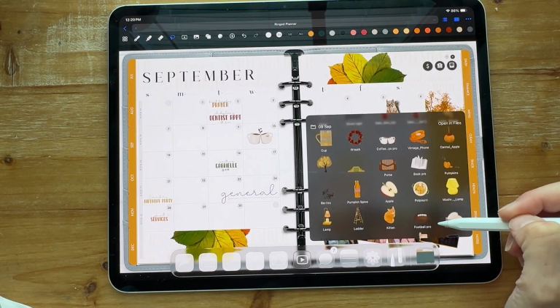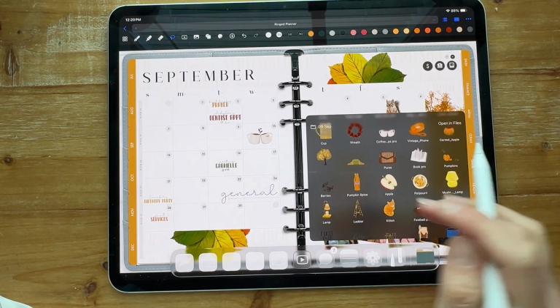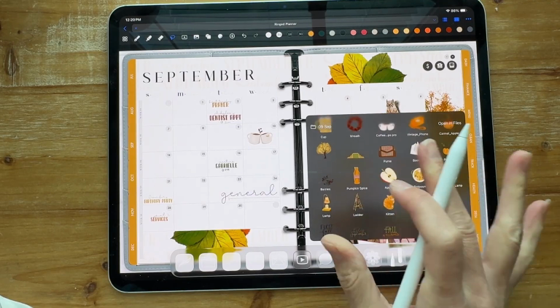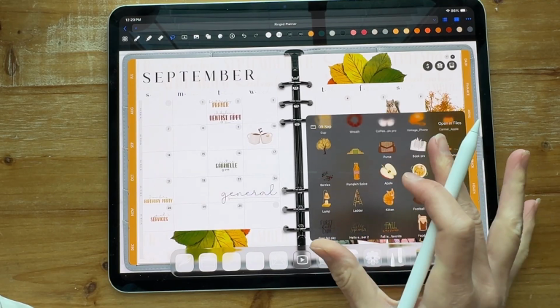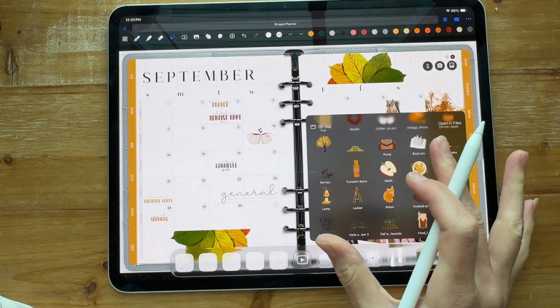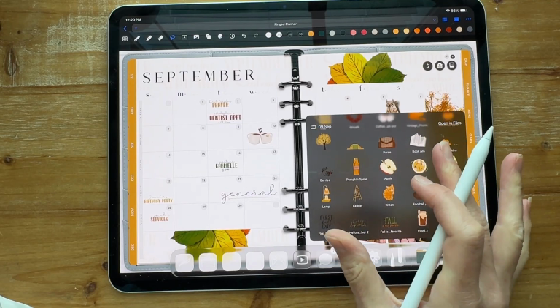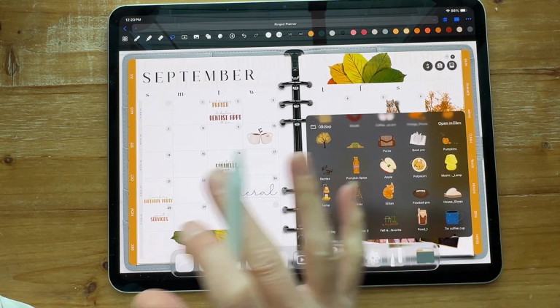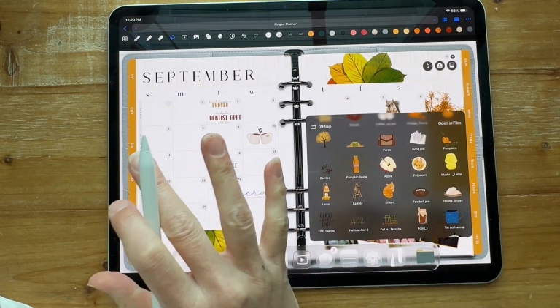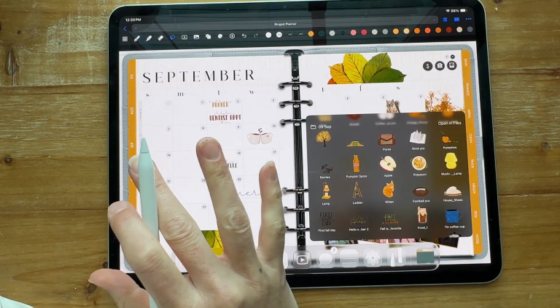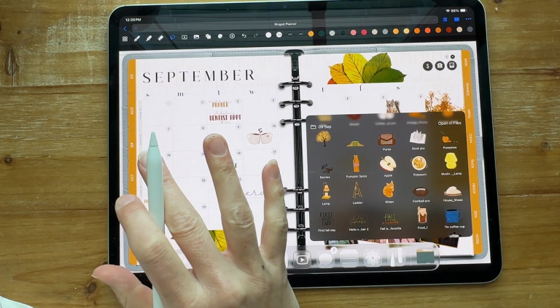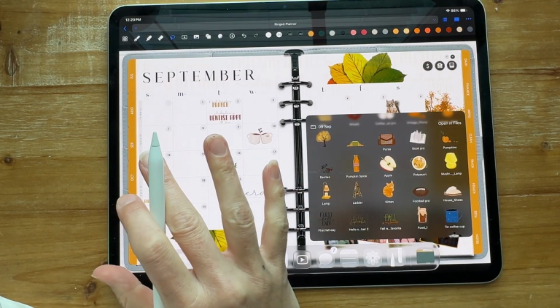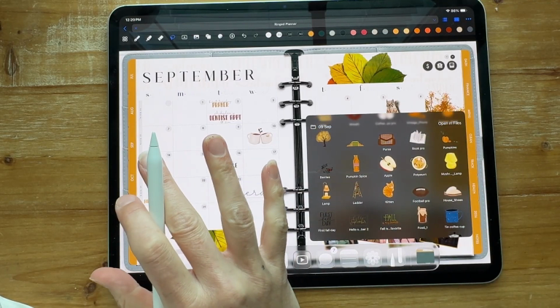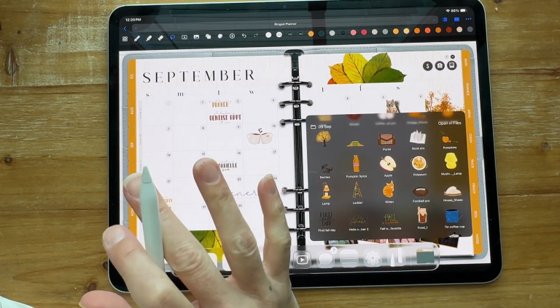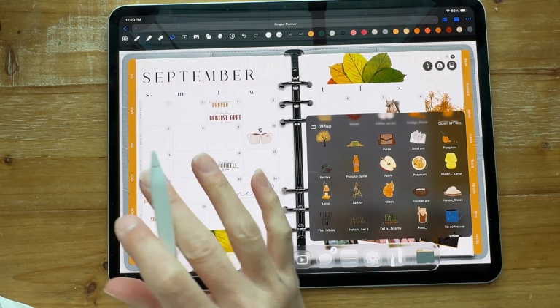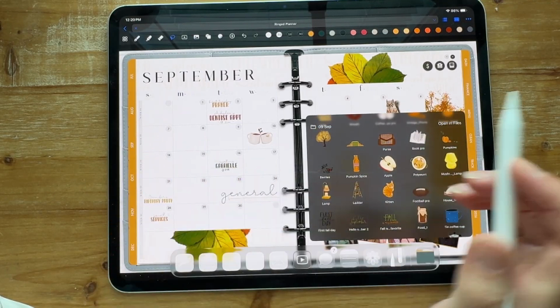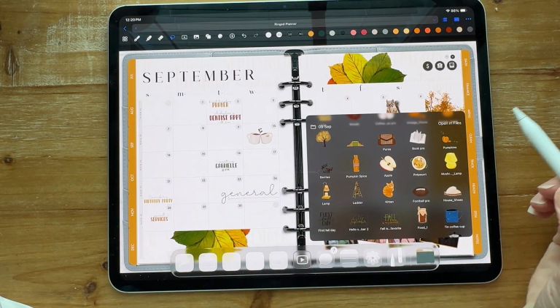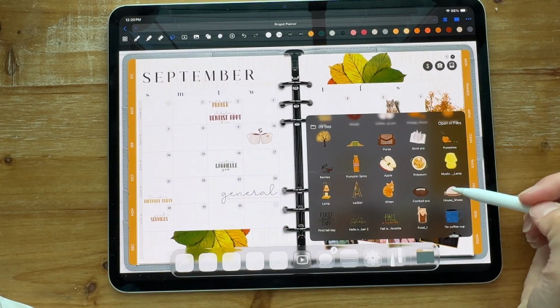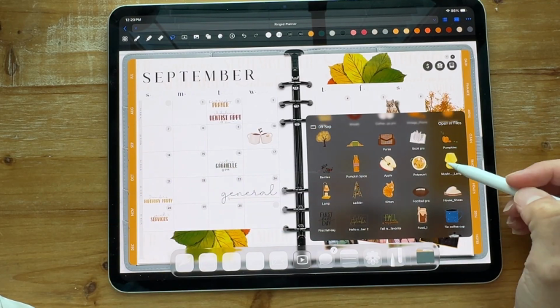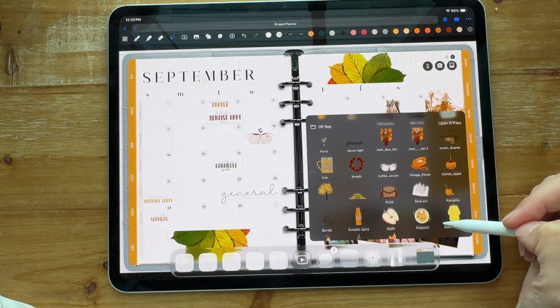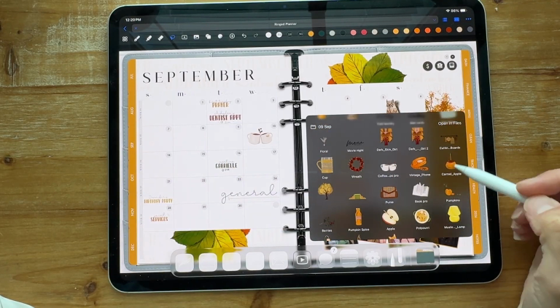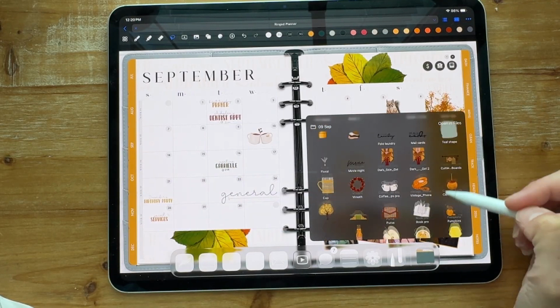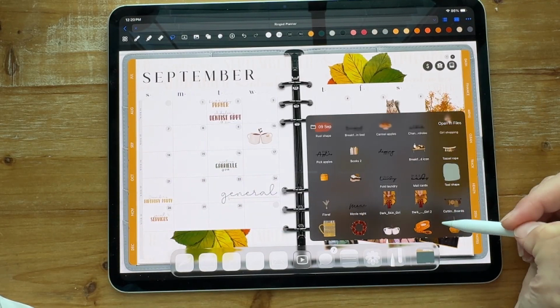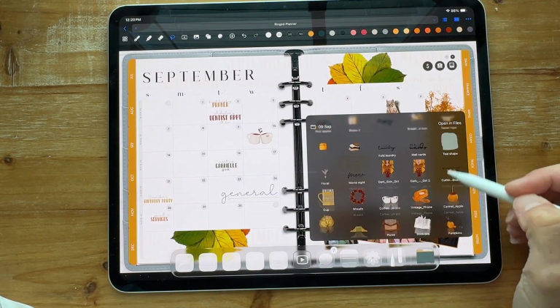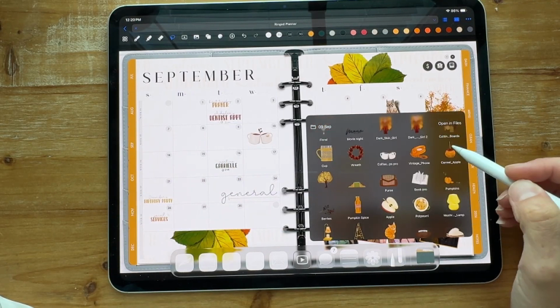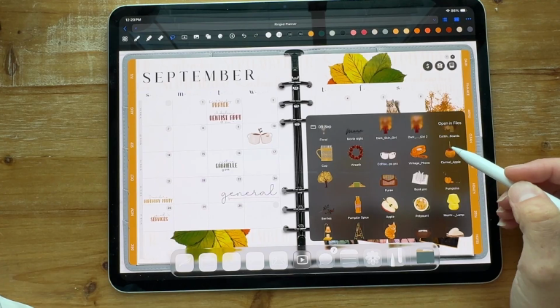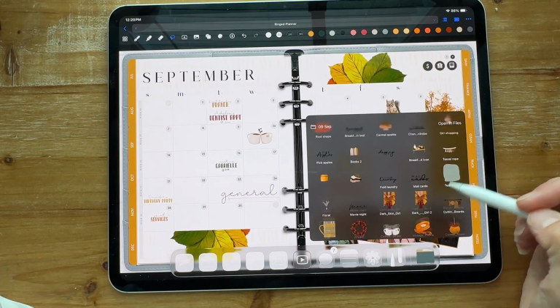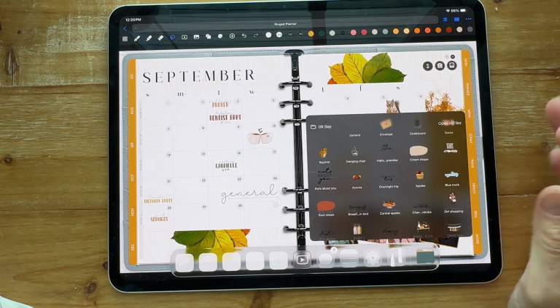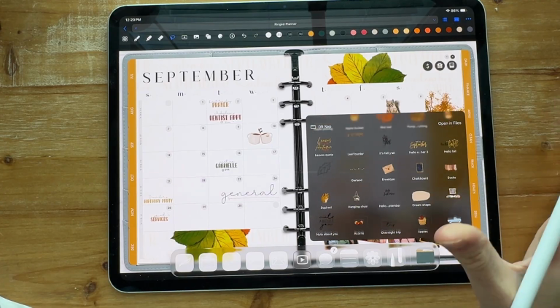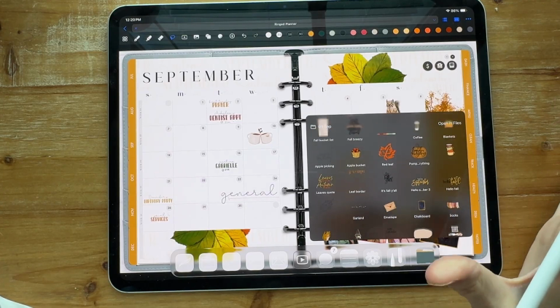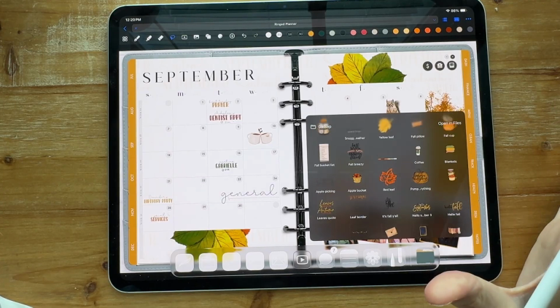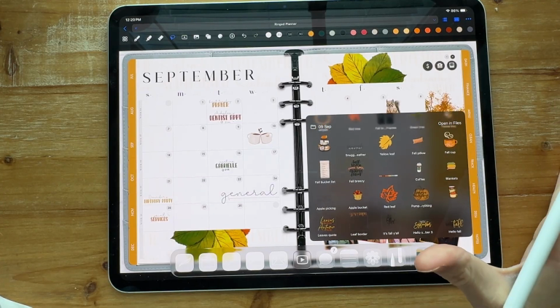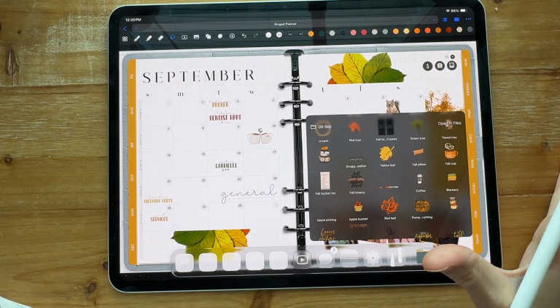If I click and say I want to add a leaf or these cute little coffee cups, all you have to do is click on it and drag it over, and it's in your planner. Super easy to add stickers. If you want a backlog of all your different options, I think this is a great way to view and add your stickers. I personally like using the sticker book better, but this is an awesome option too.